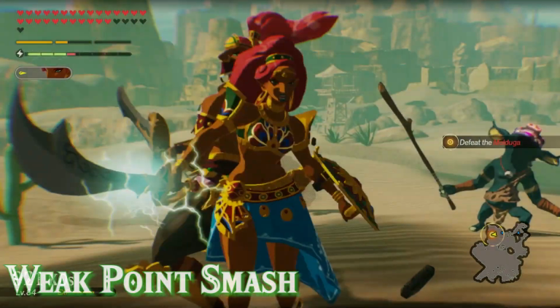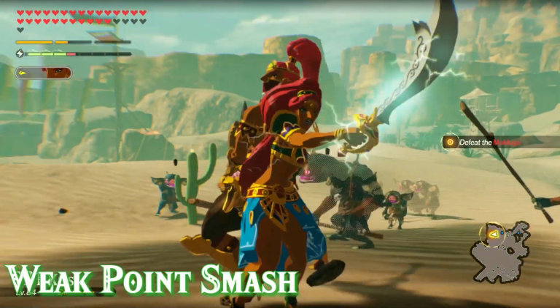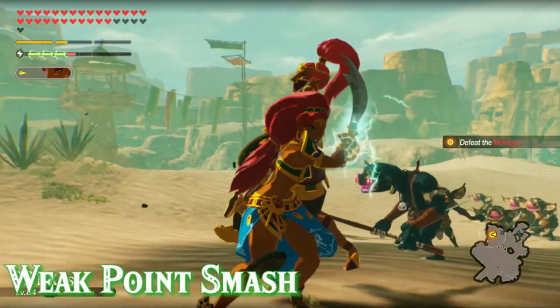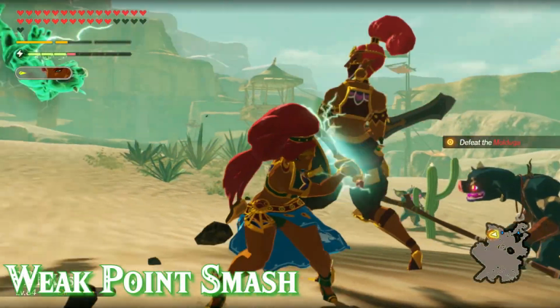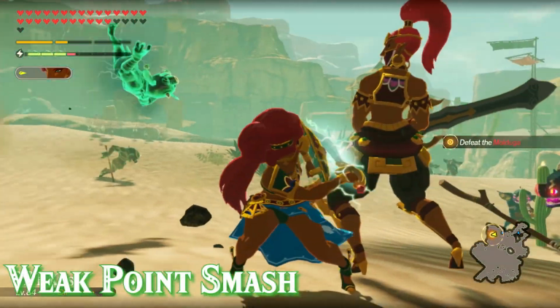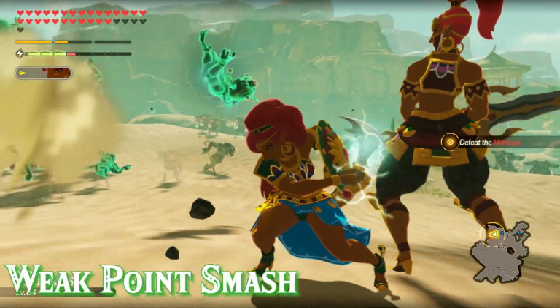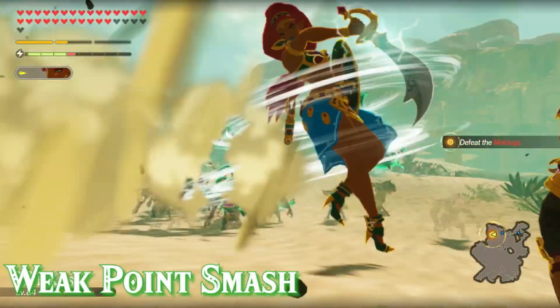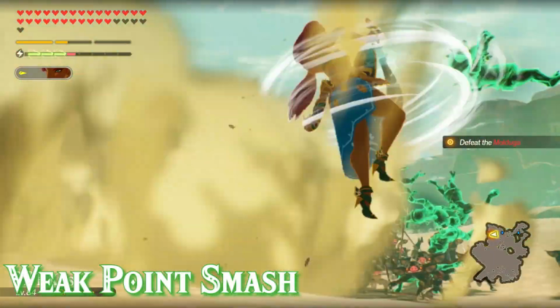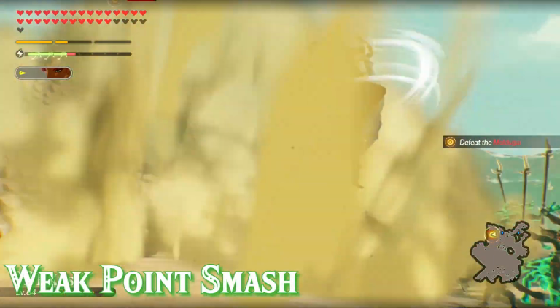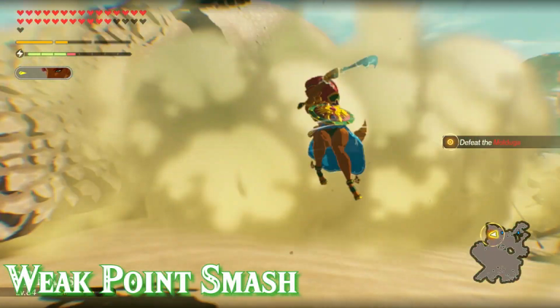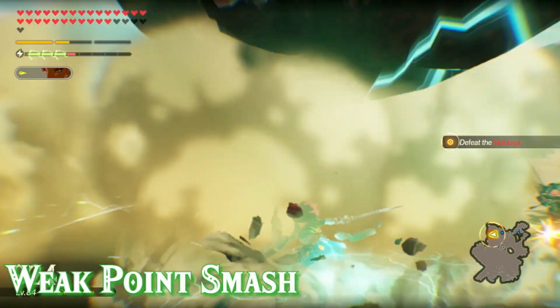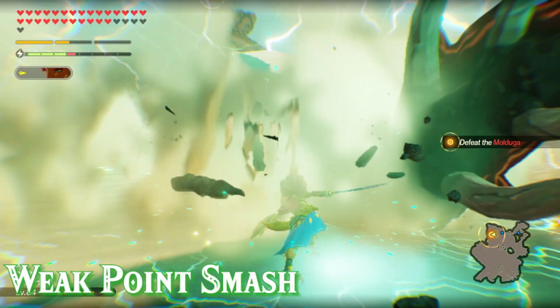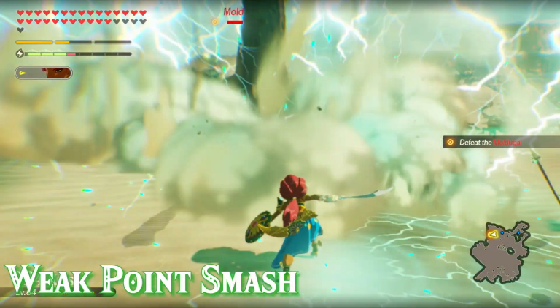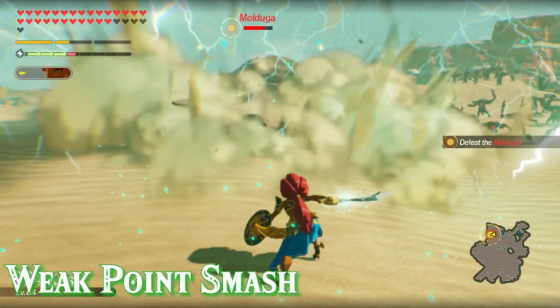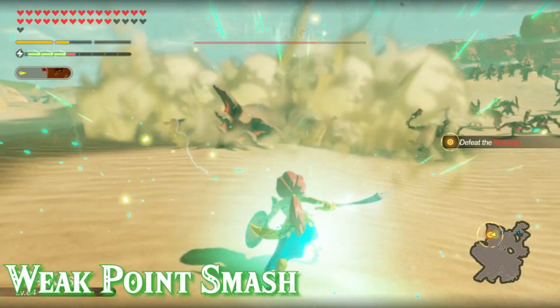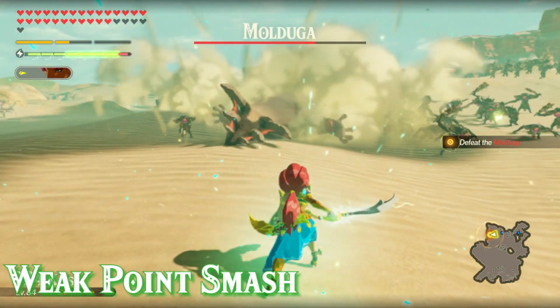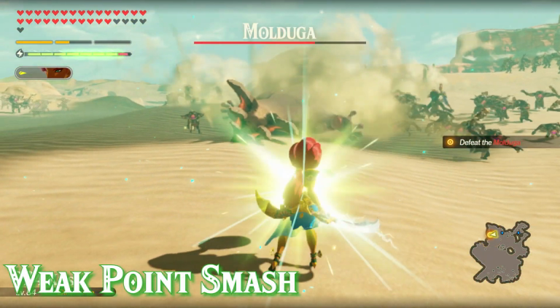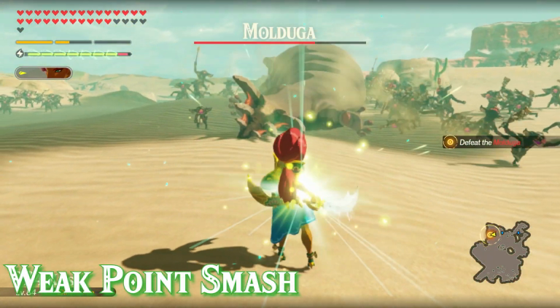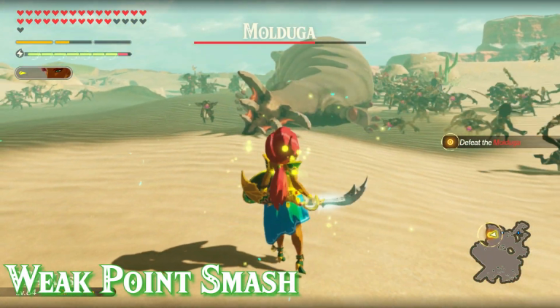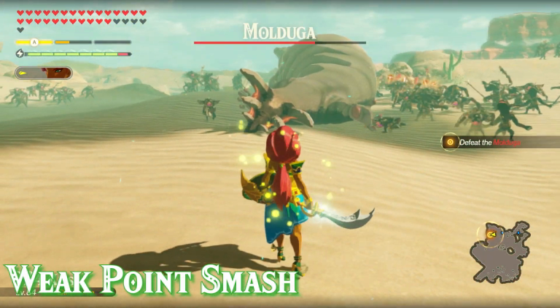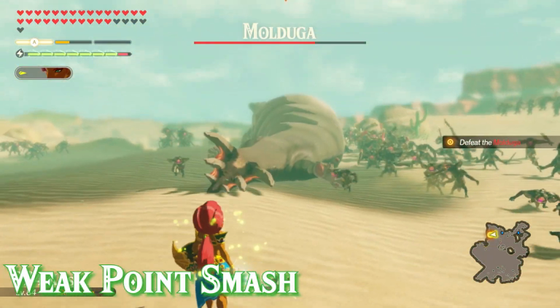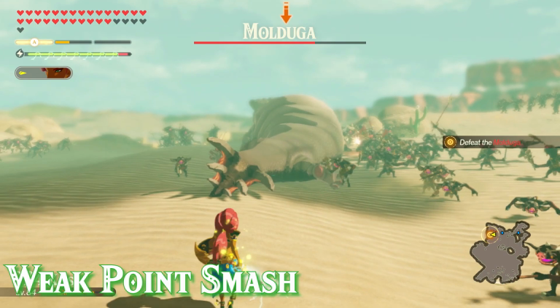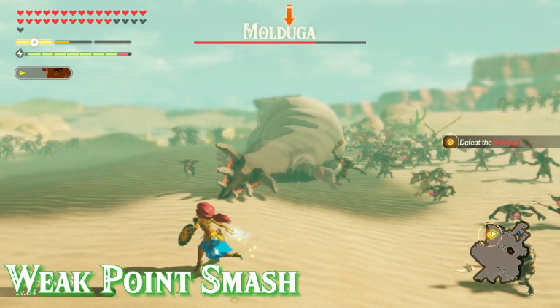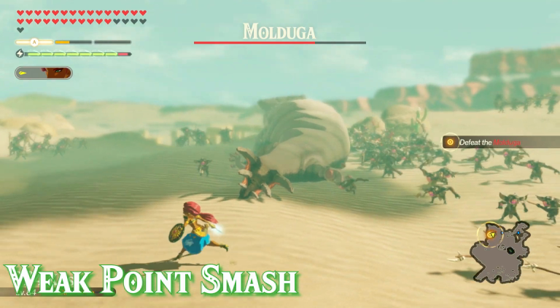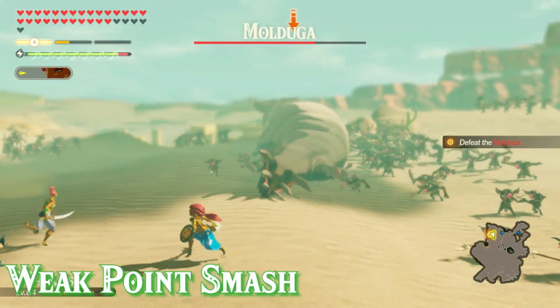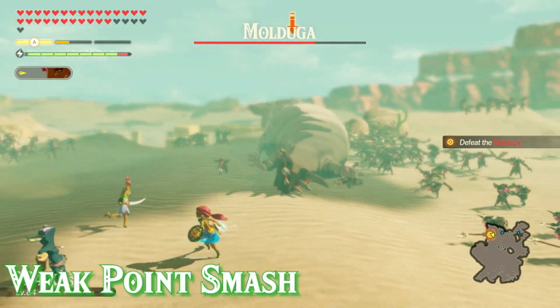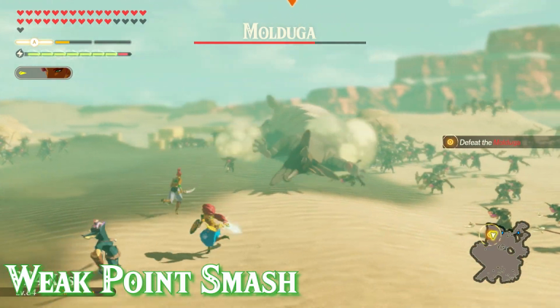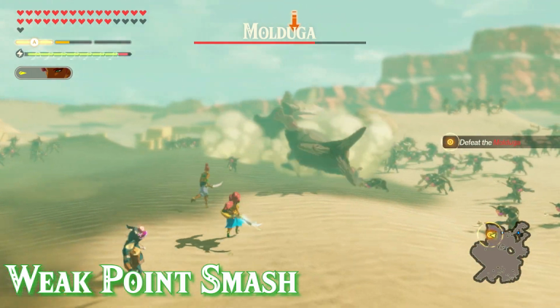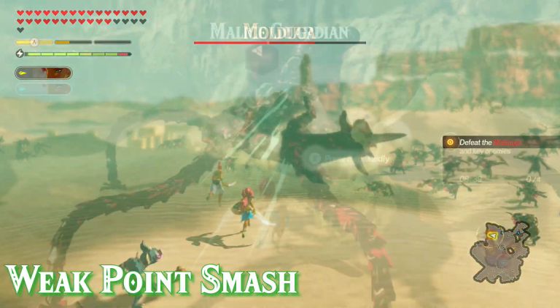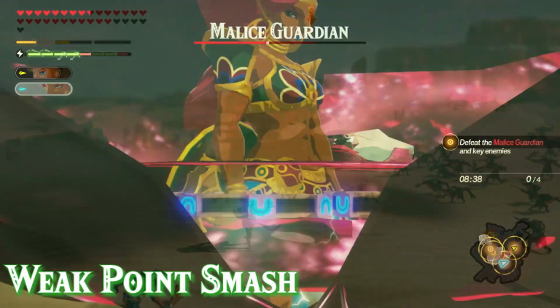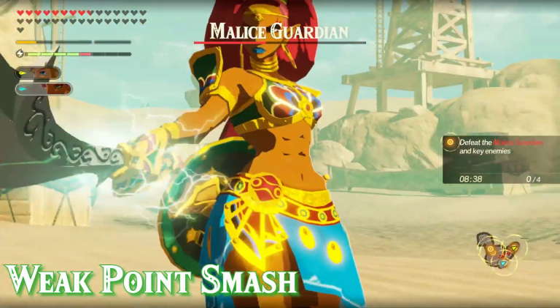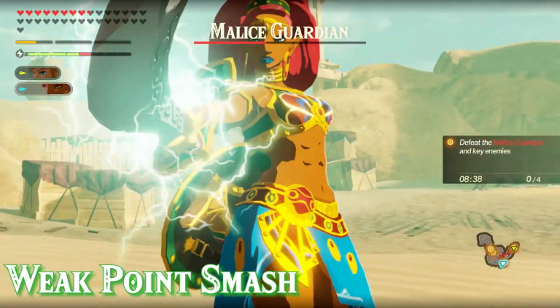Next I'll show you a couple of her weak point smash animations. The cool thing when you do weak point smashes with Urbosa is that it will automatically charge her lightning gauge by 4 bars.